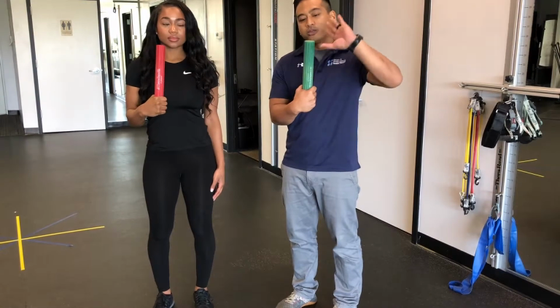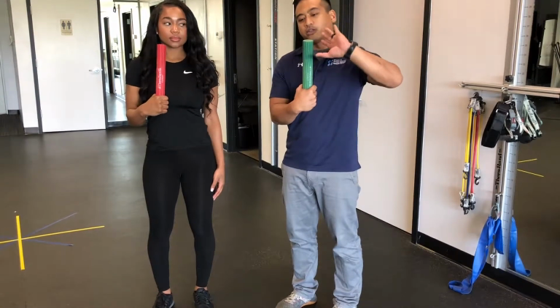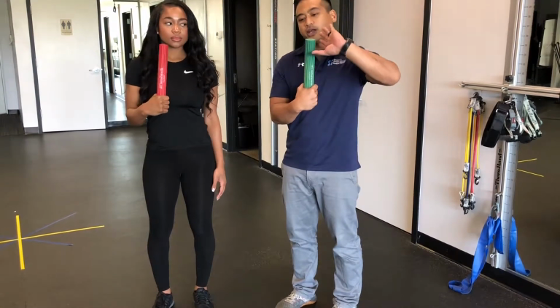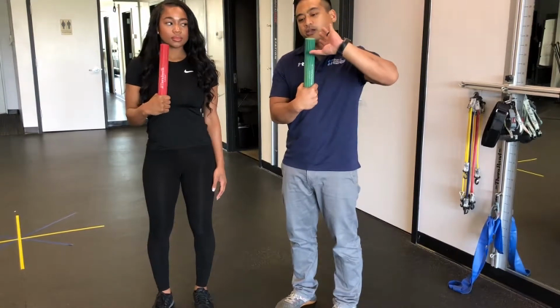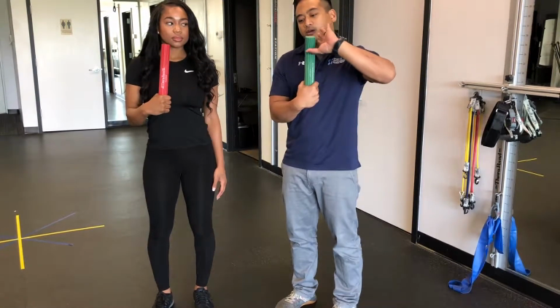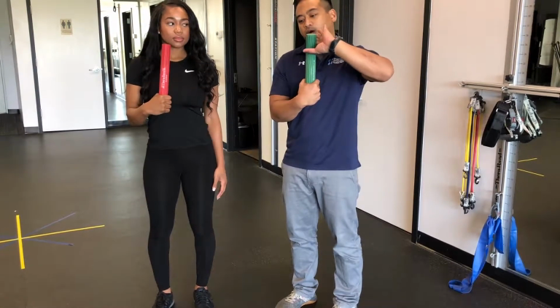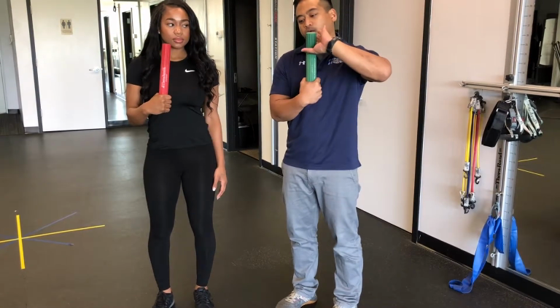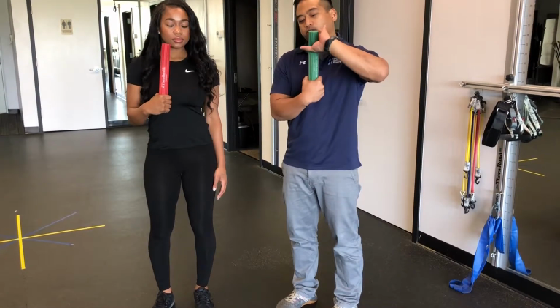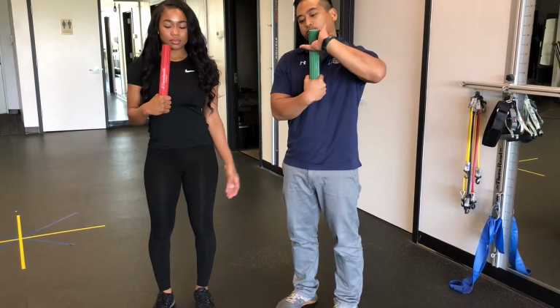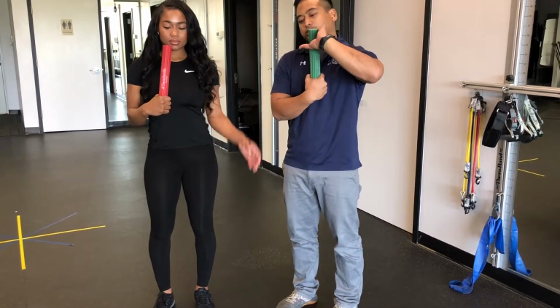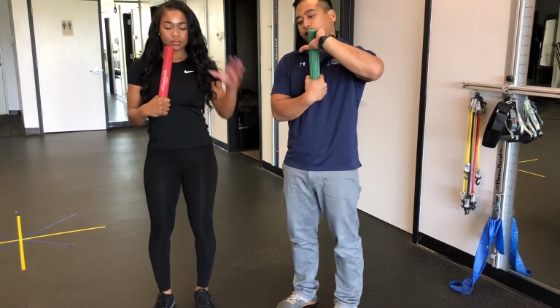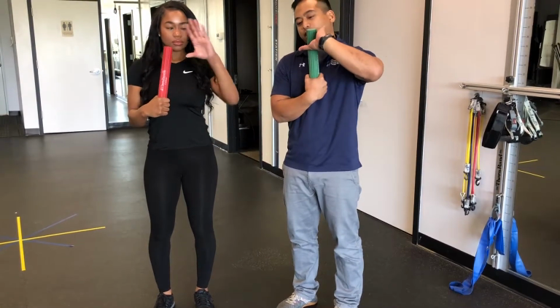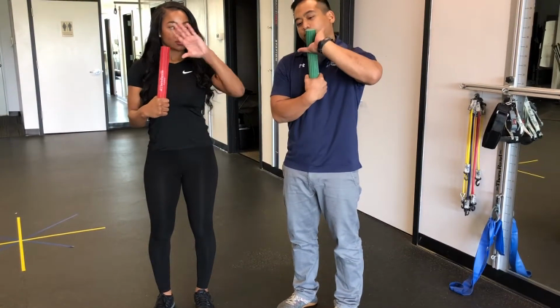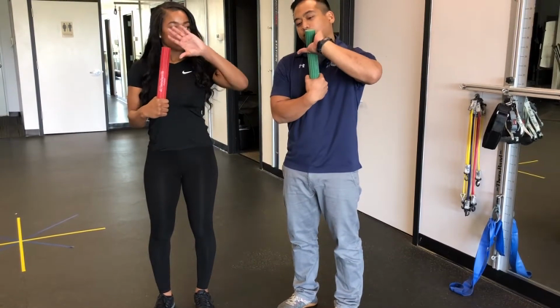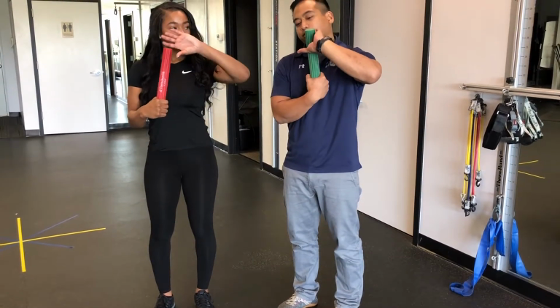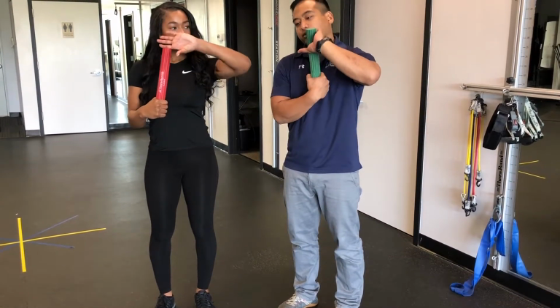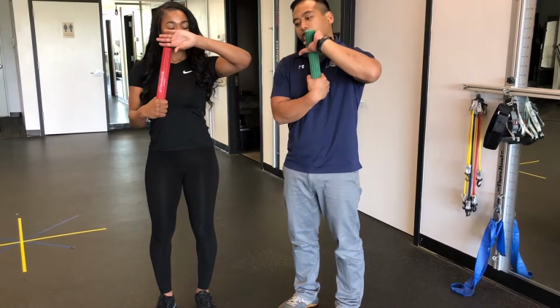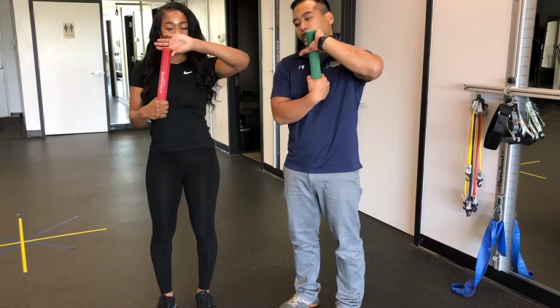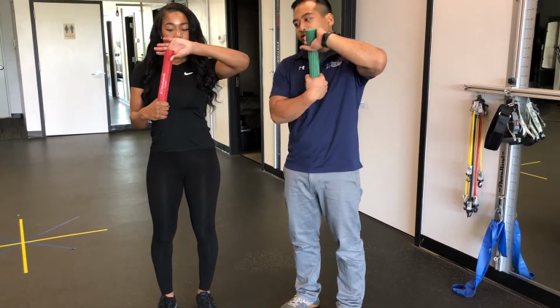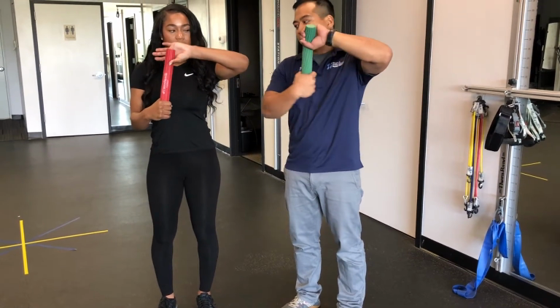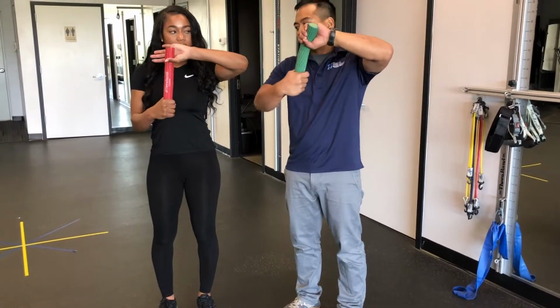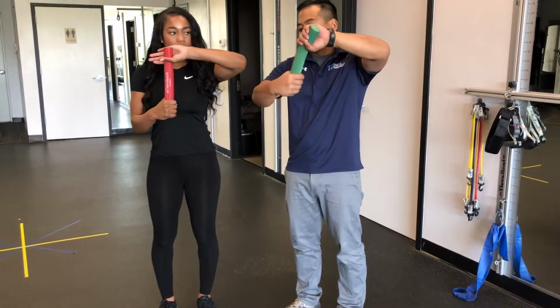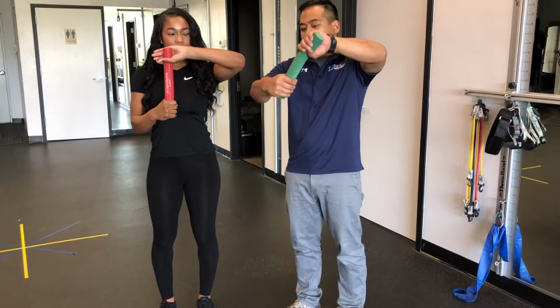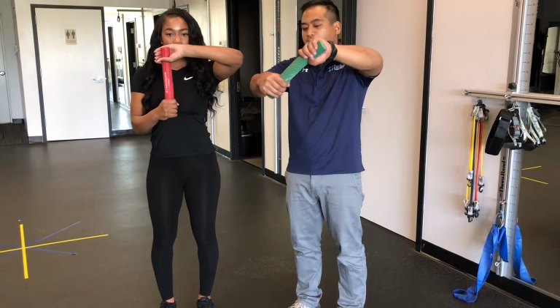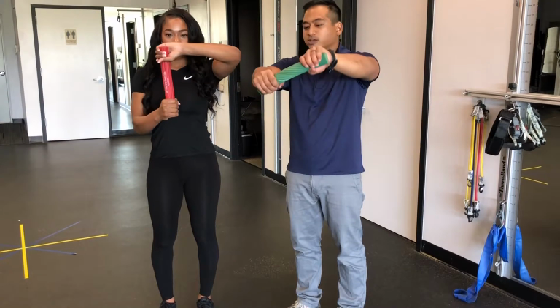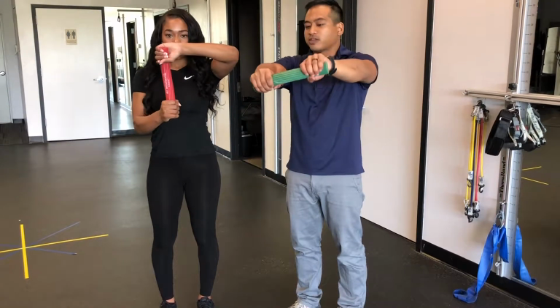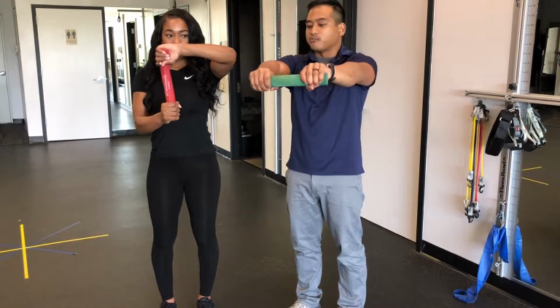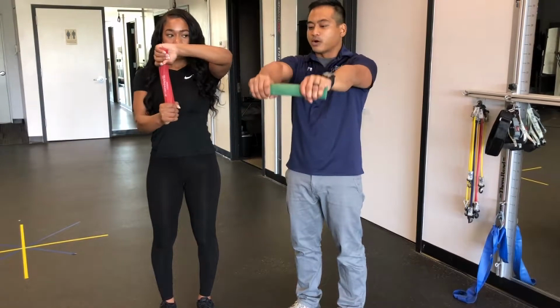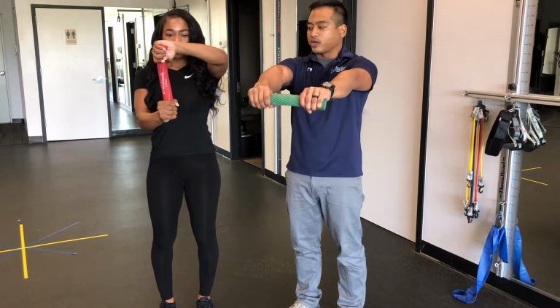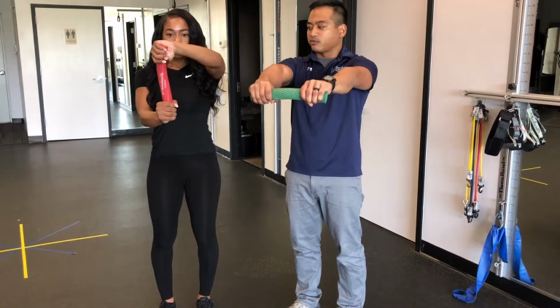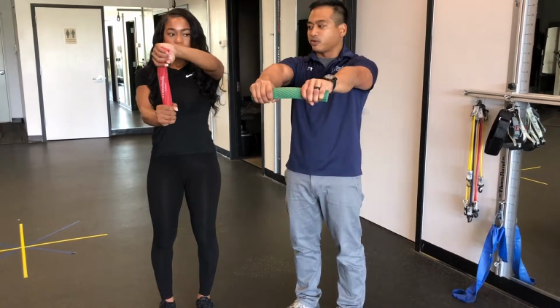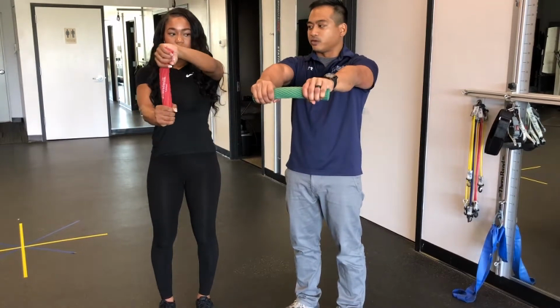With the other hand, I want you to reach back and we're going to give this a good twist — just like that — and extend both hands in front of you.